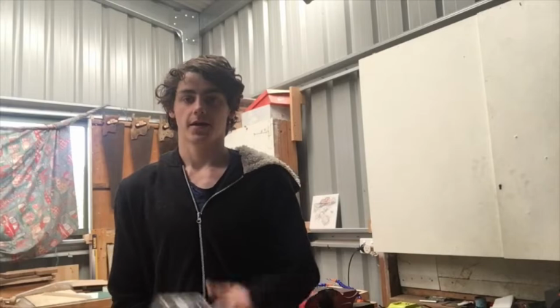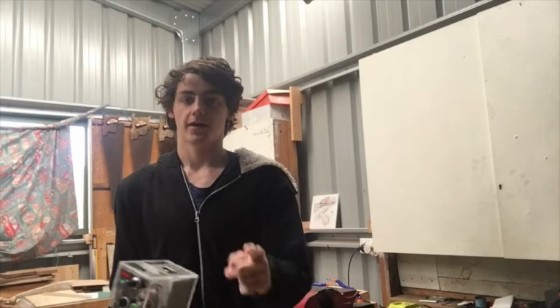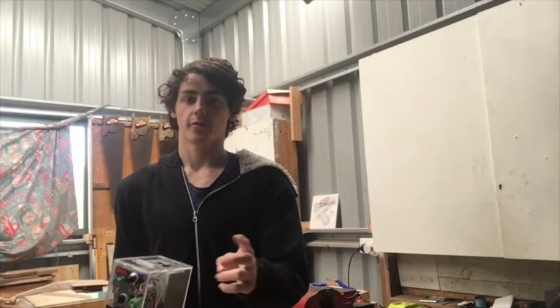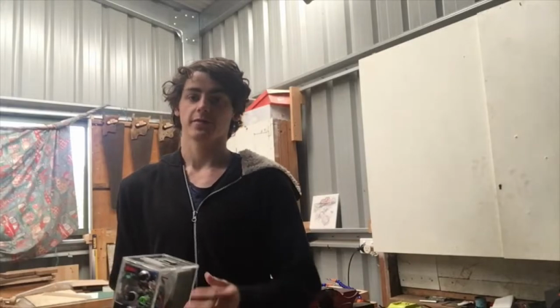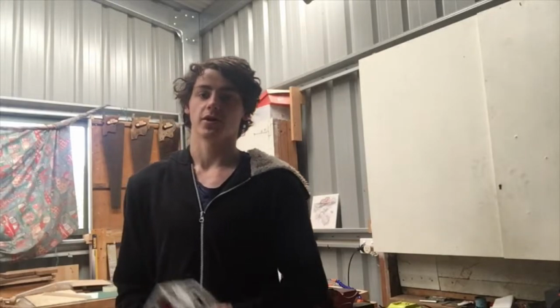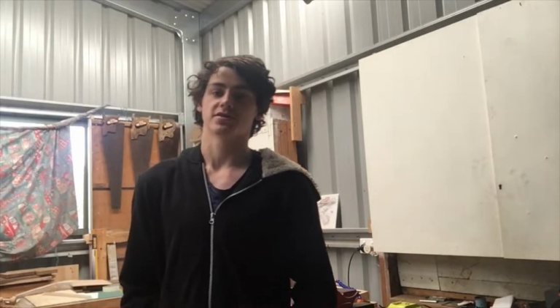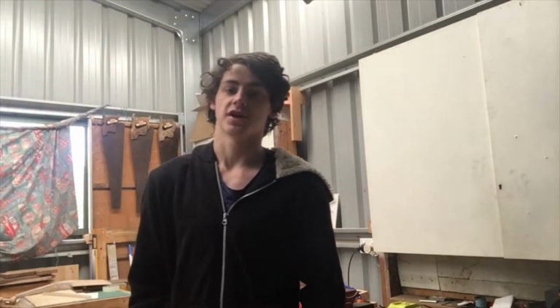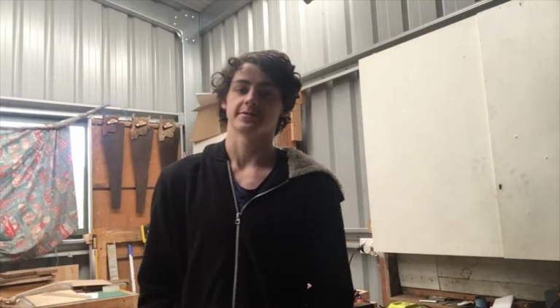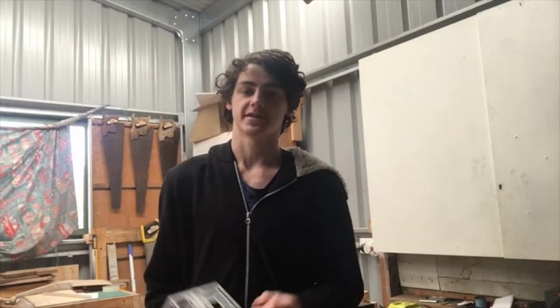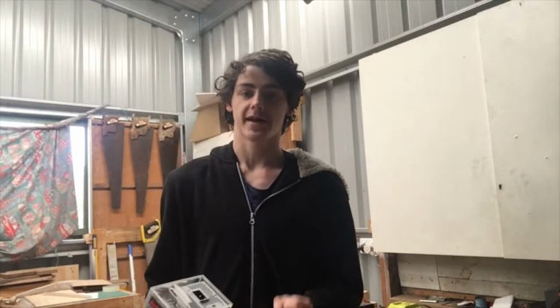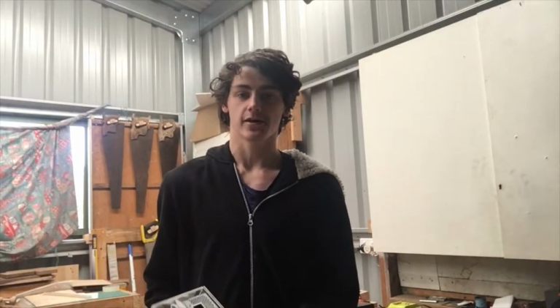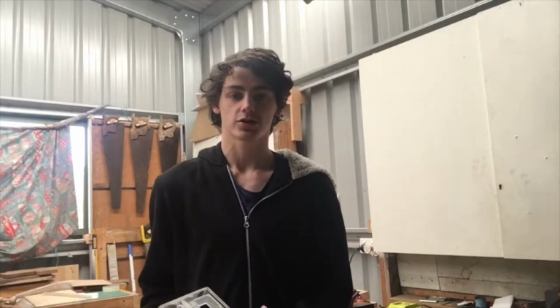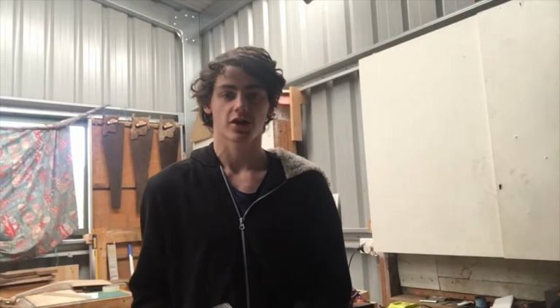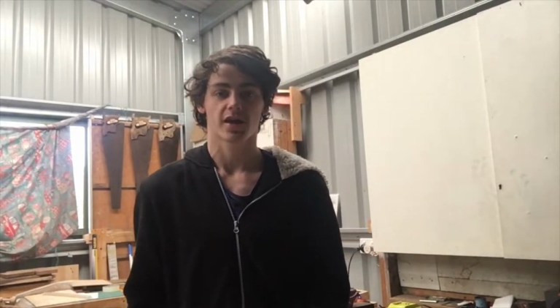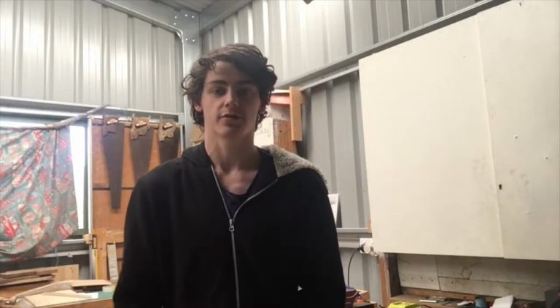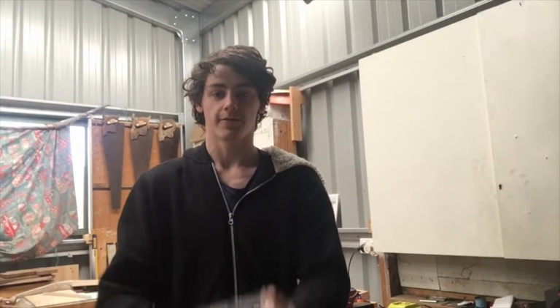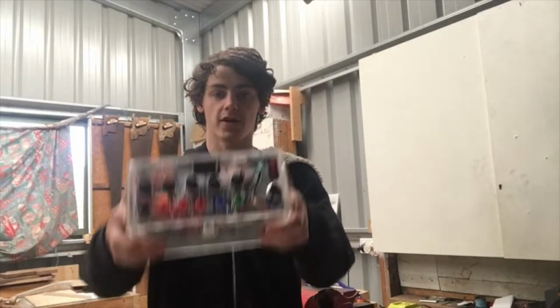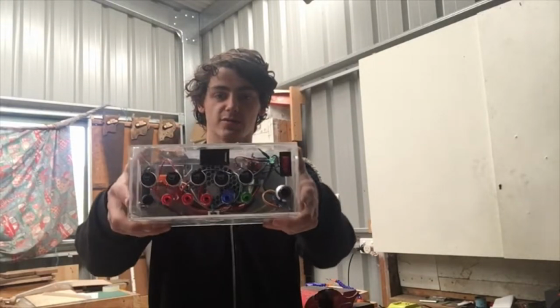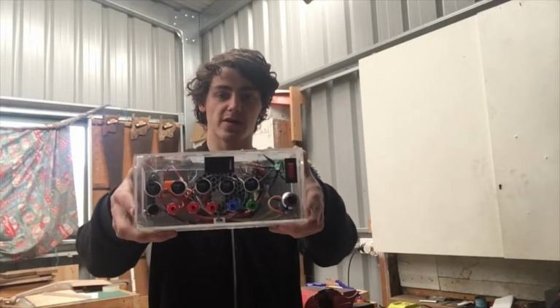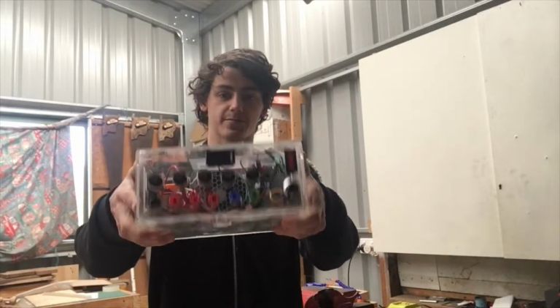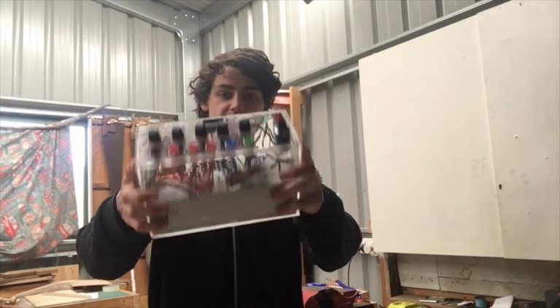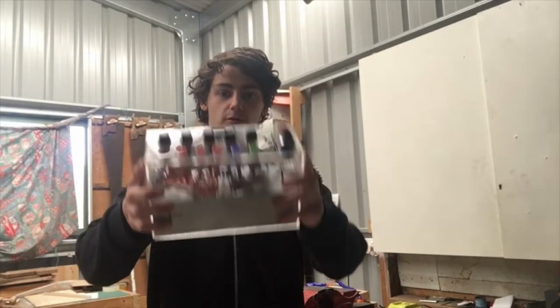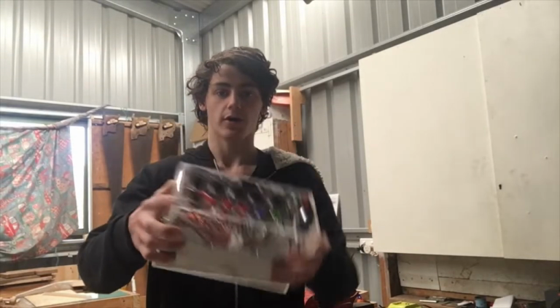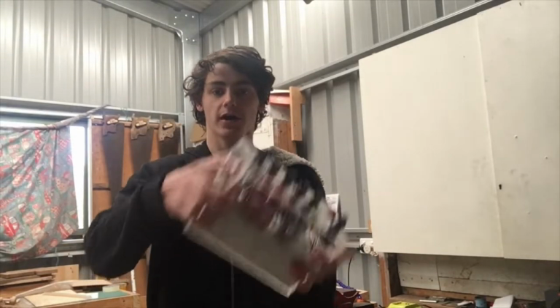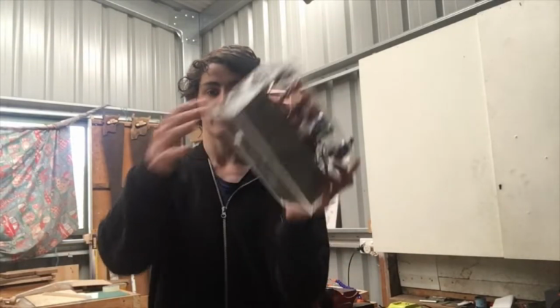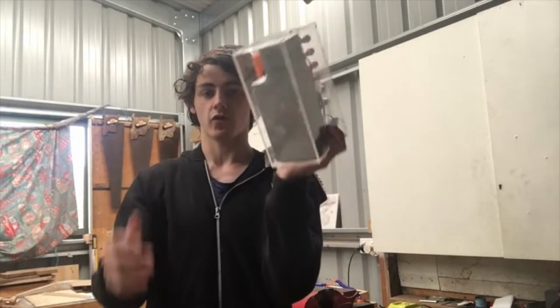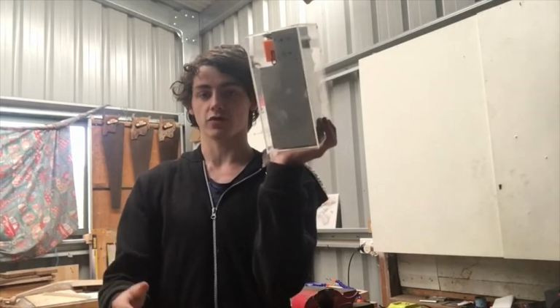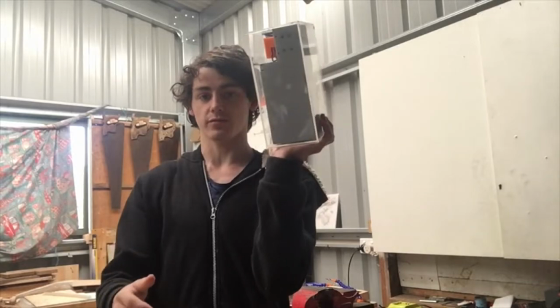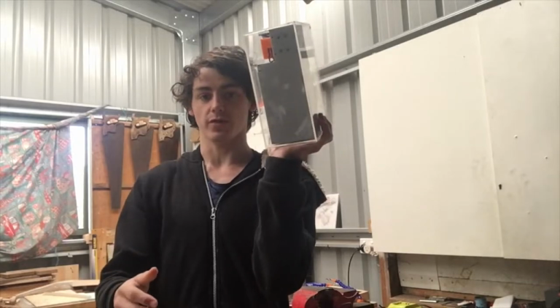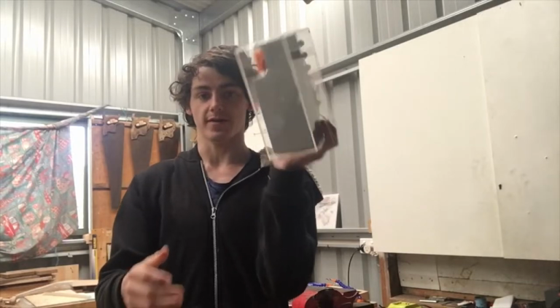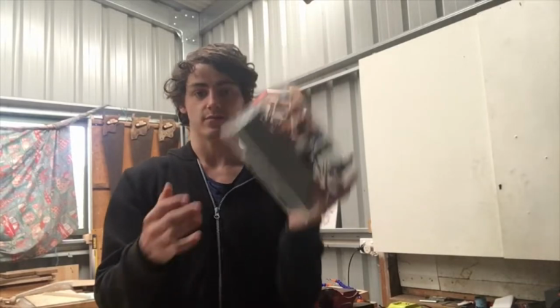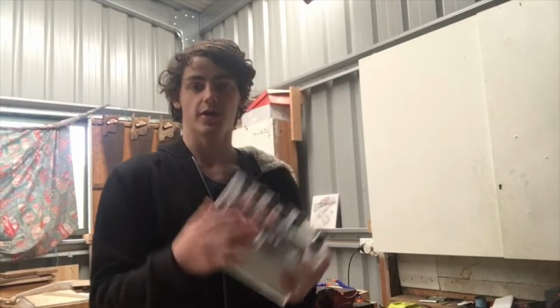G'day everybody, my name is James and today I'm going to show you how to build a variable bench power supply out of an old computer power supply.